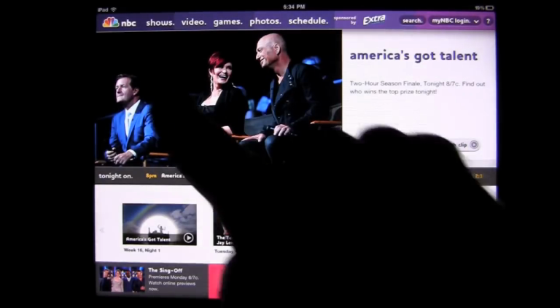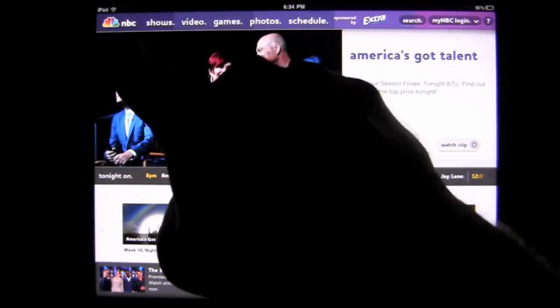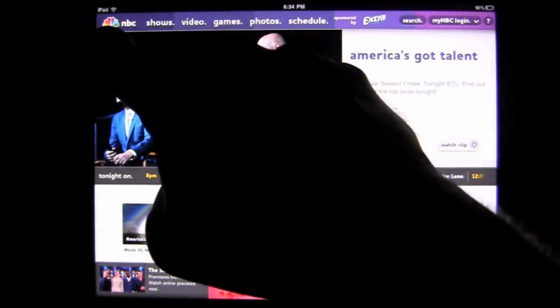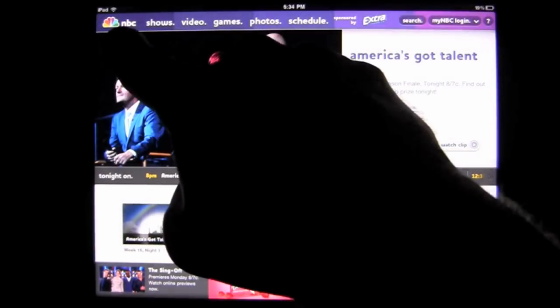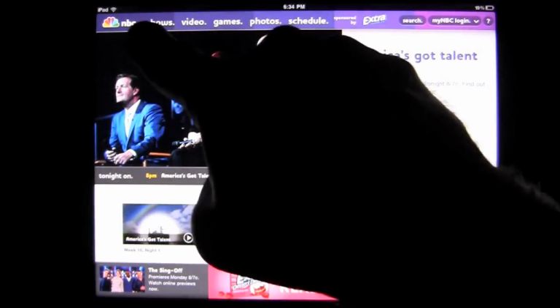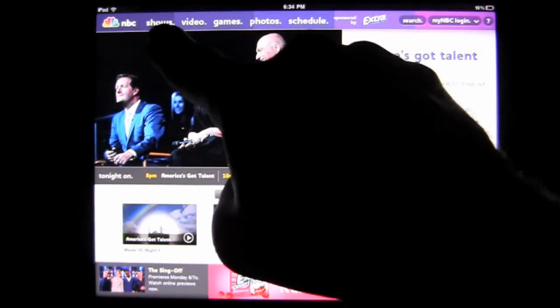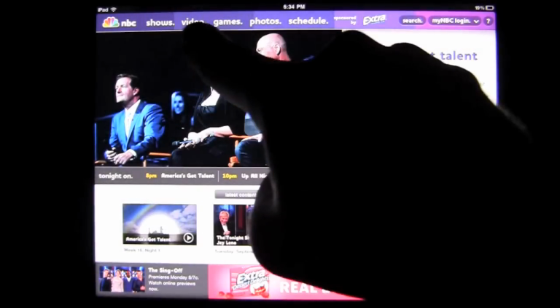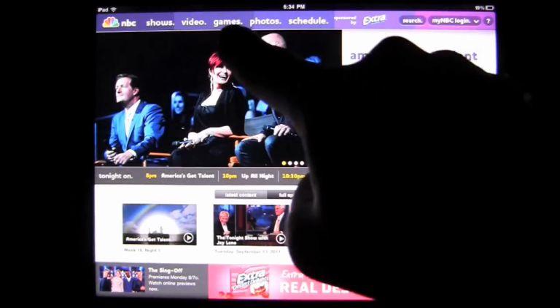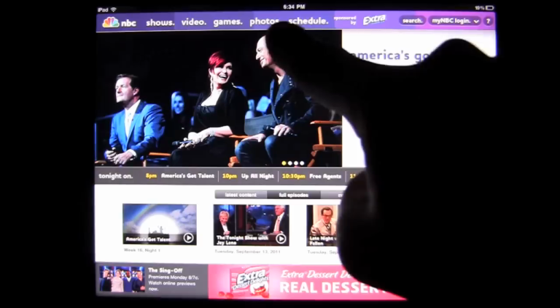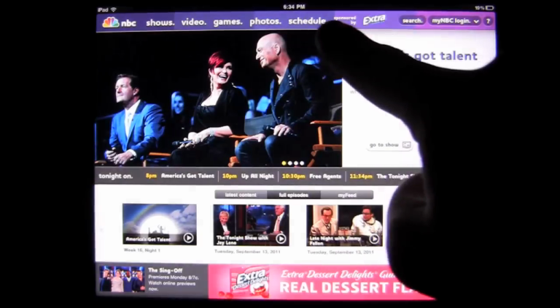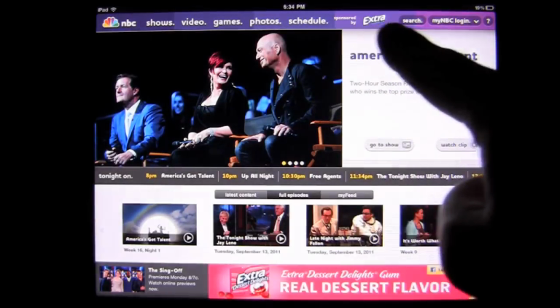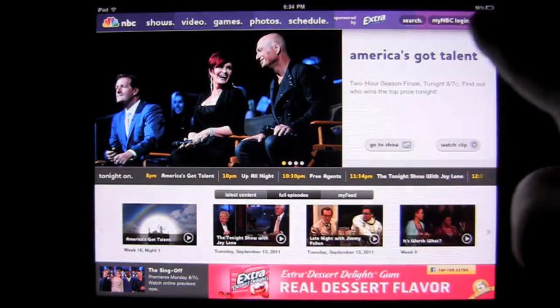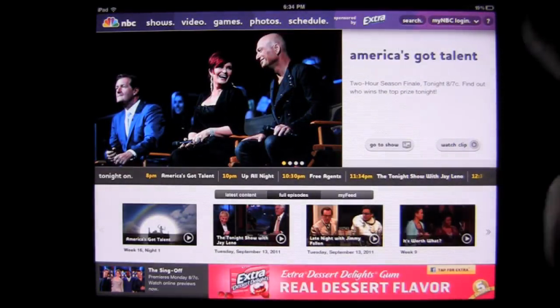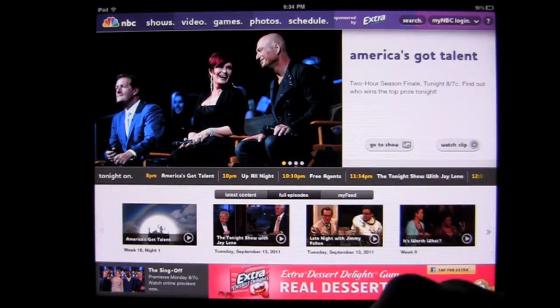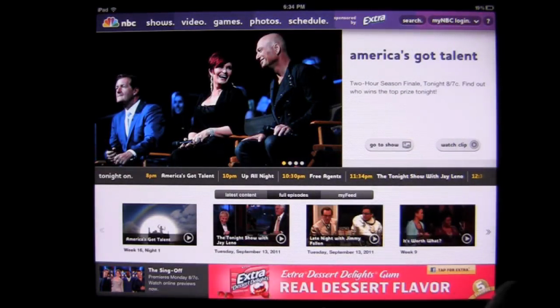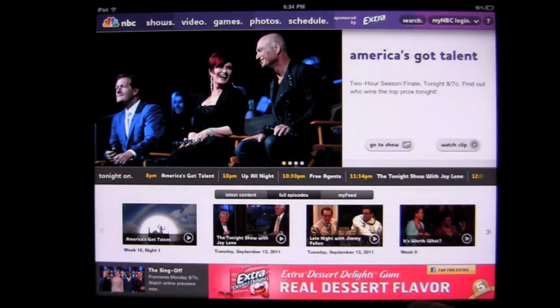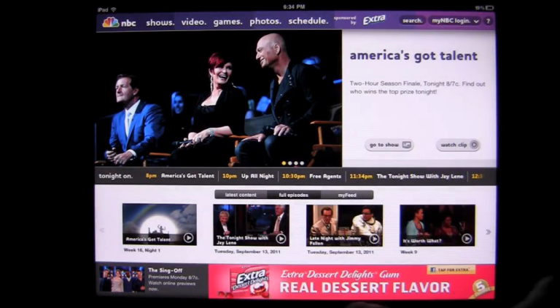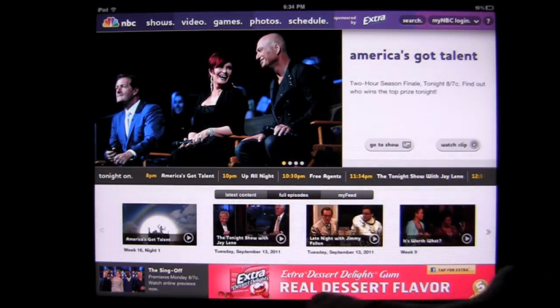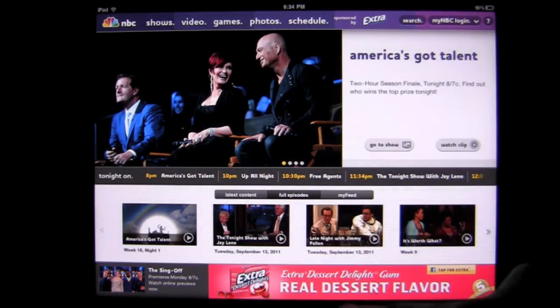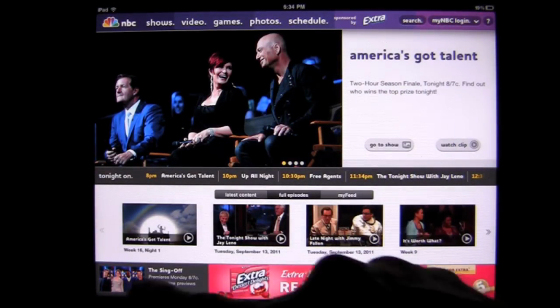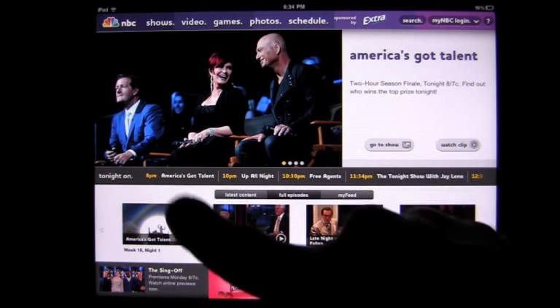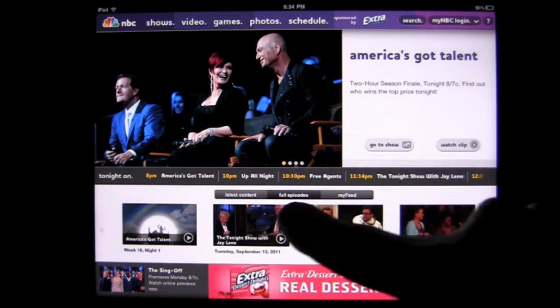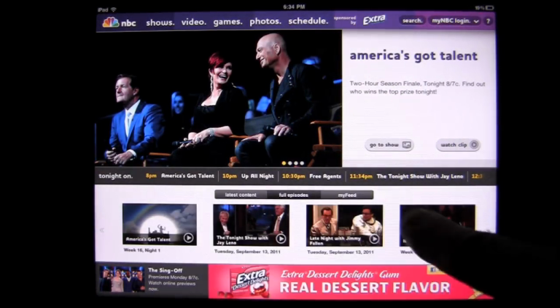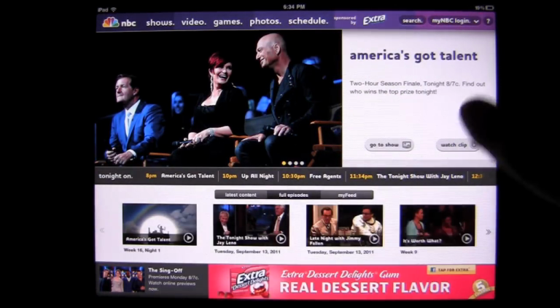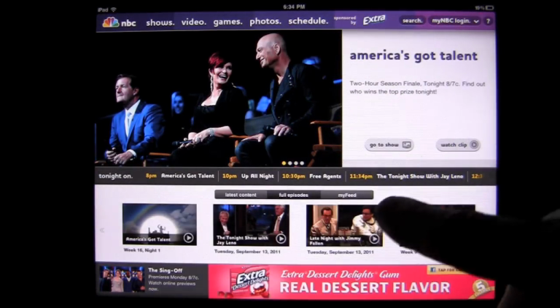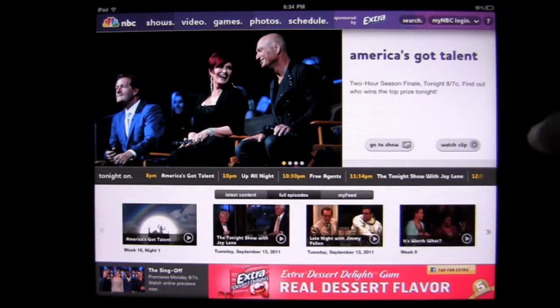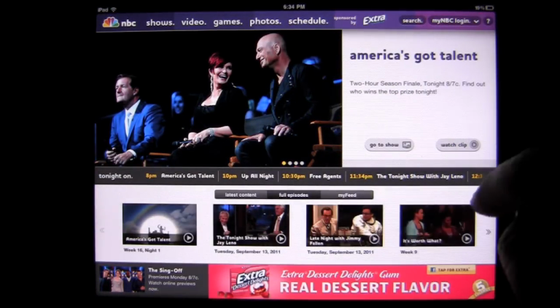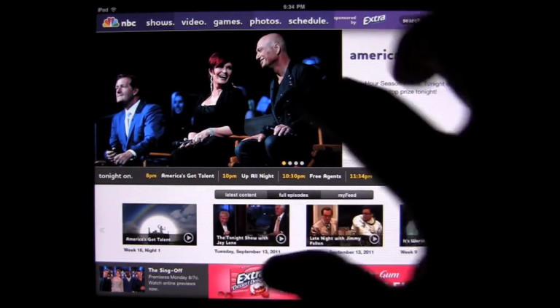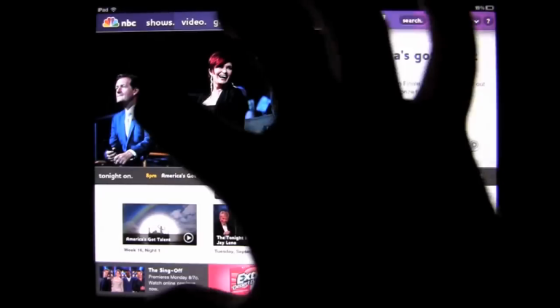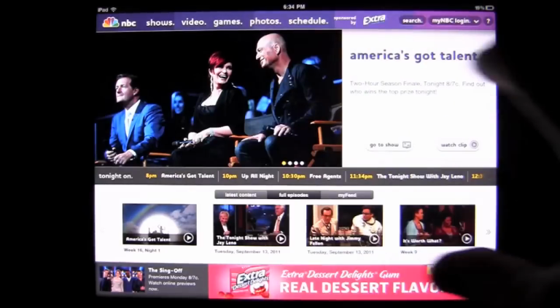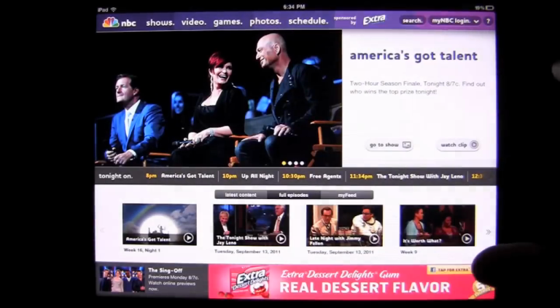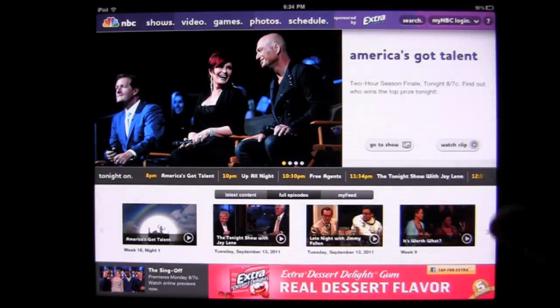Here's the opening screen. Your navigation is going to be mostly at the top. You've got some ads at the bottom. You can click on some of the content on the main screen.